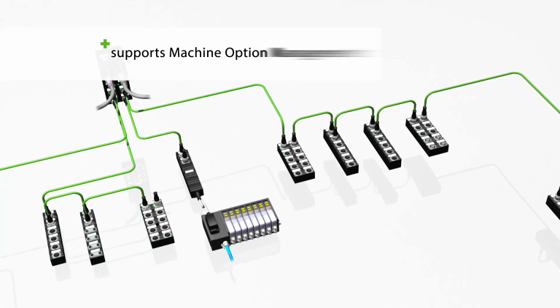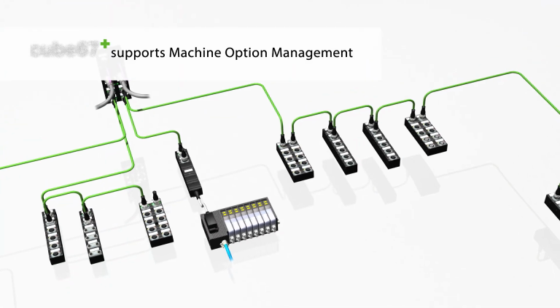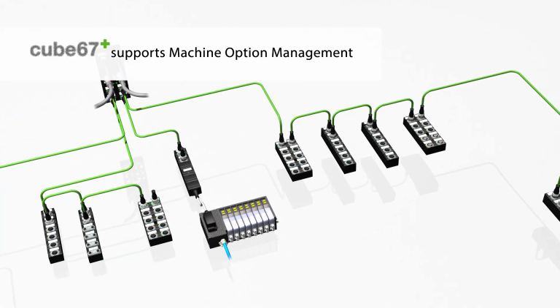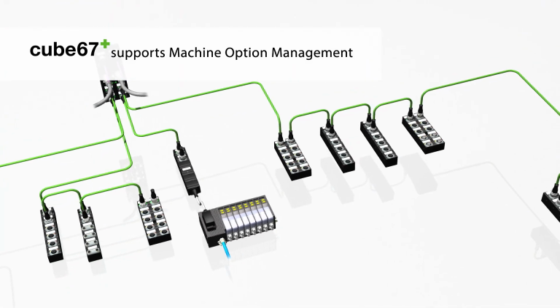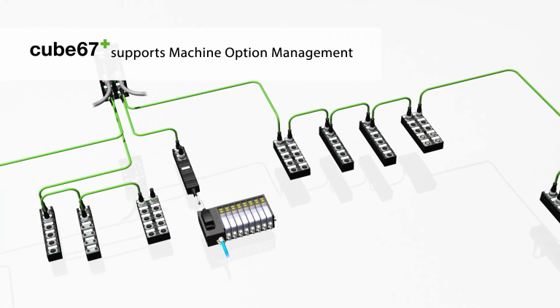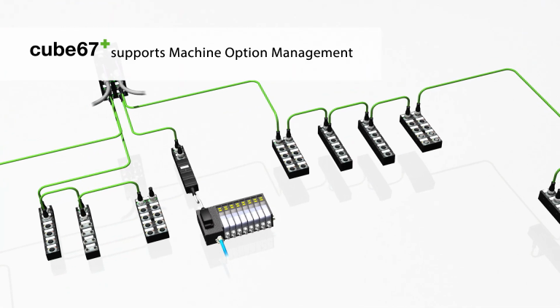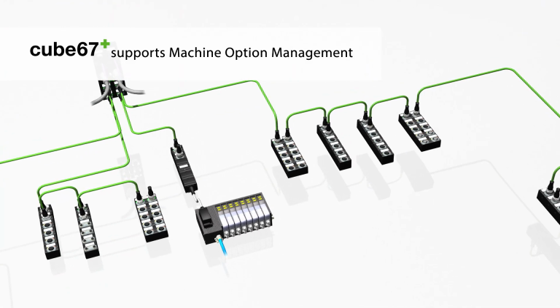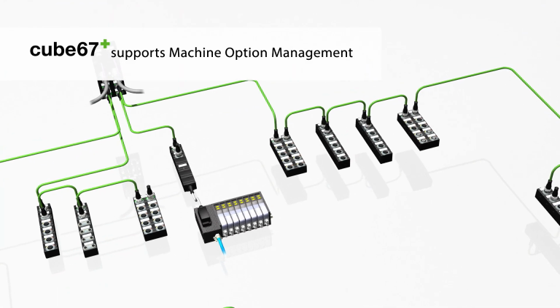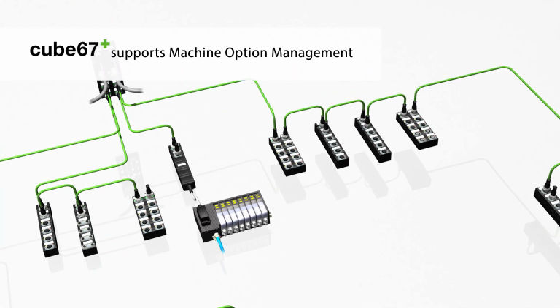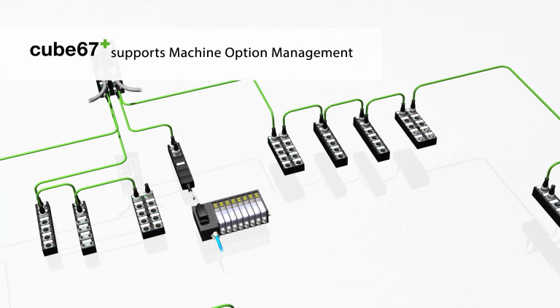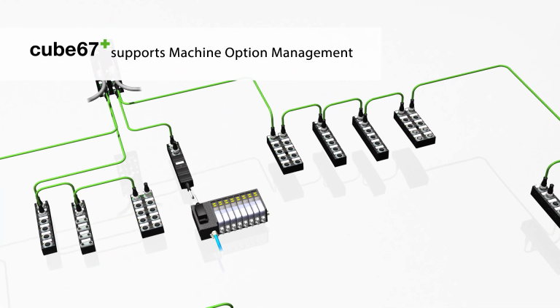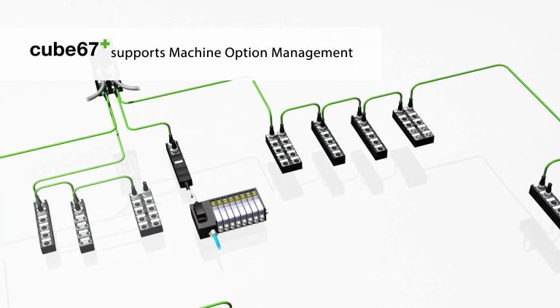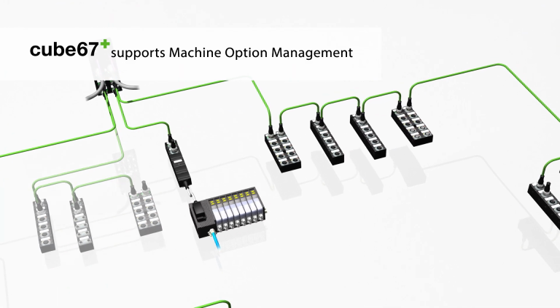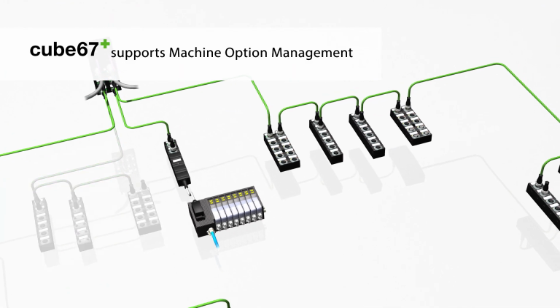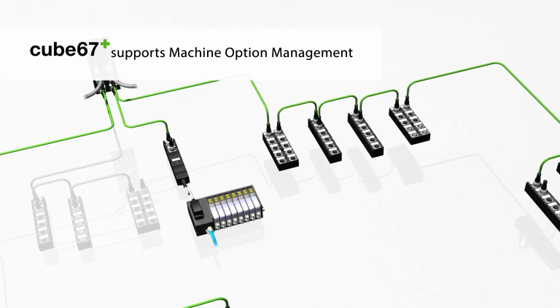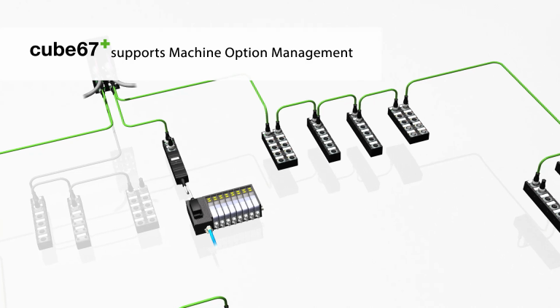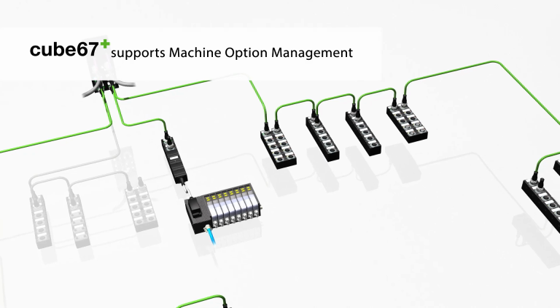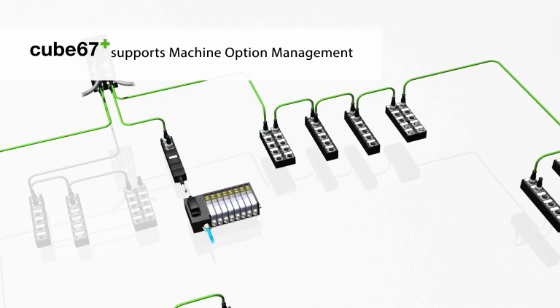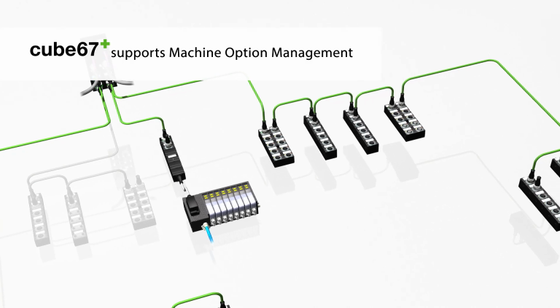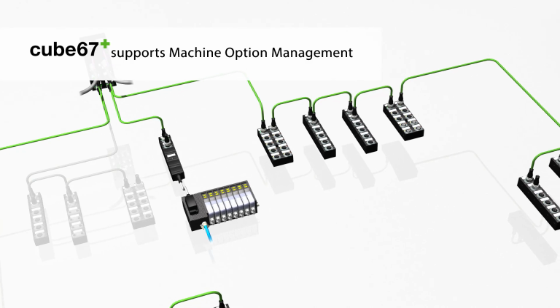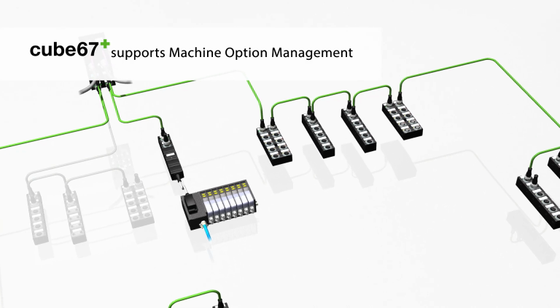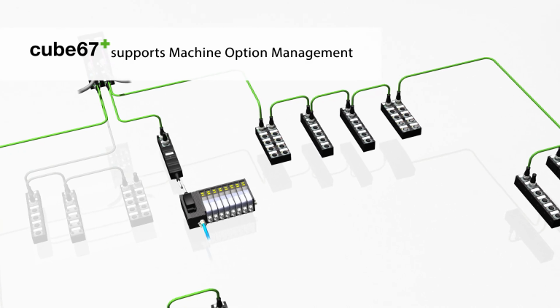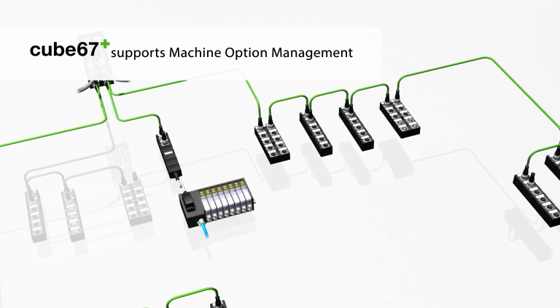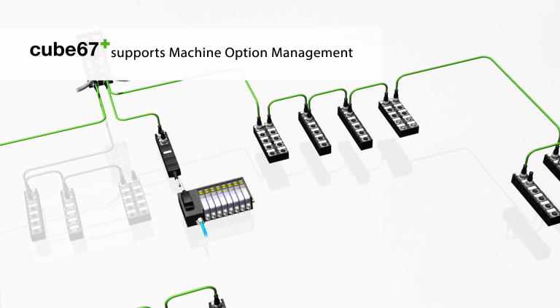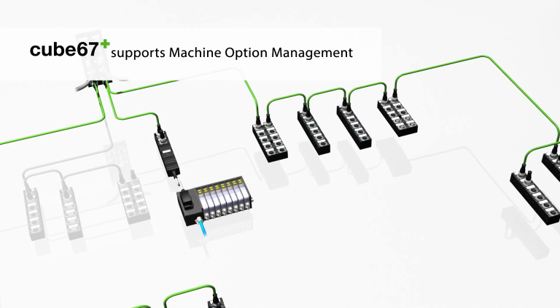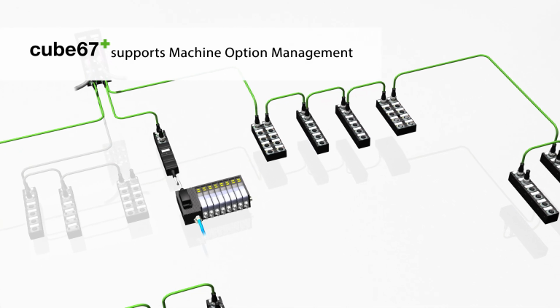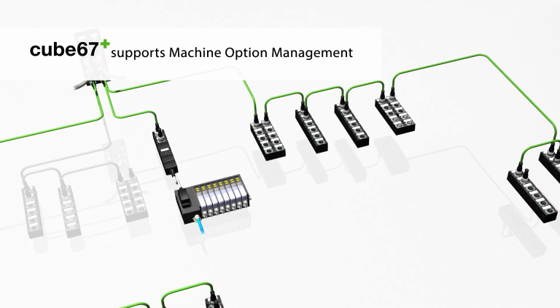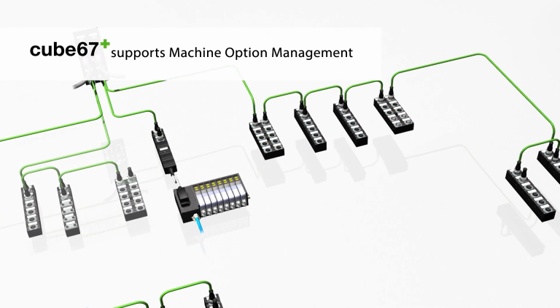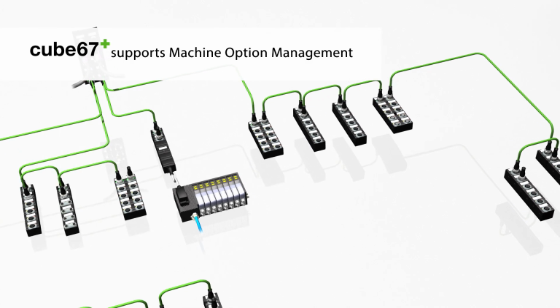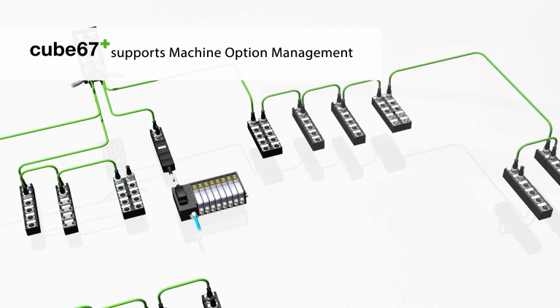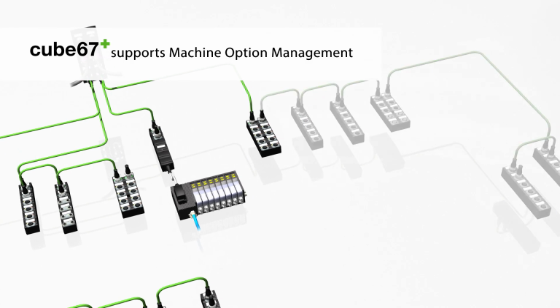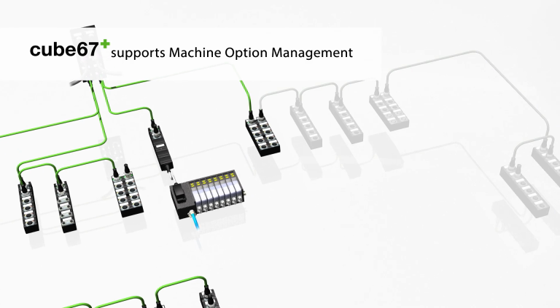In order to represent different machine options, any number of modules can be switched on or off via the control during operation.